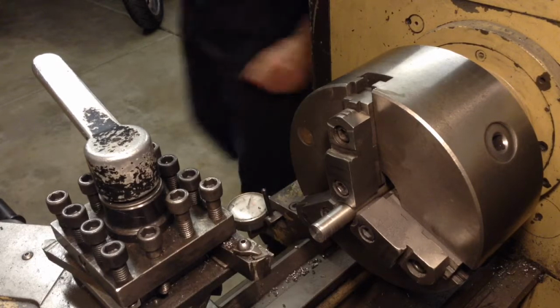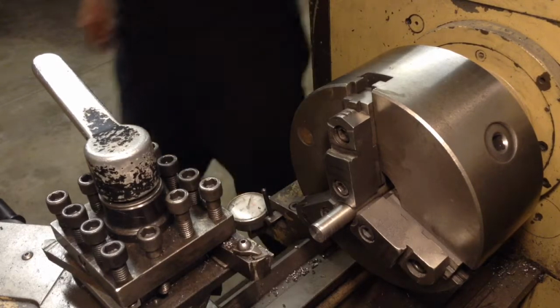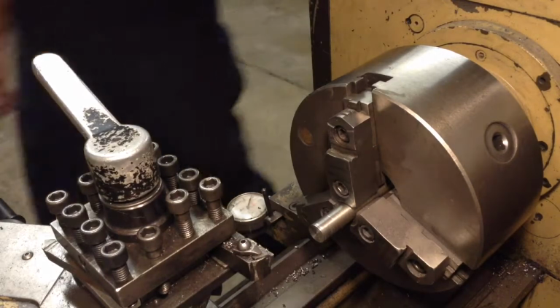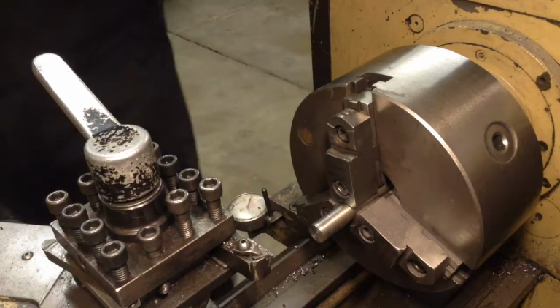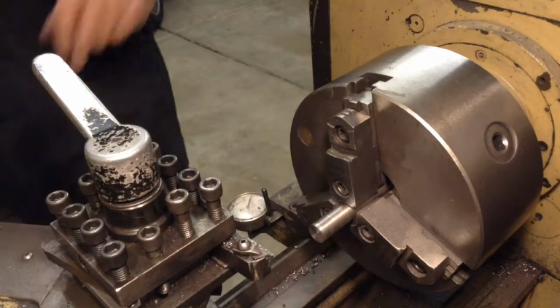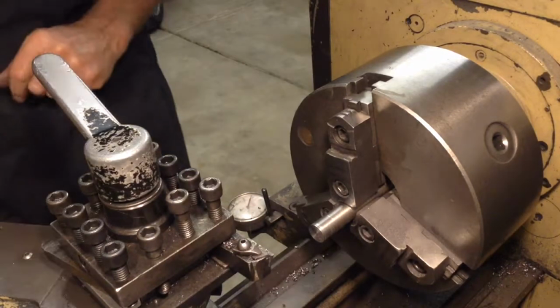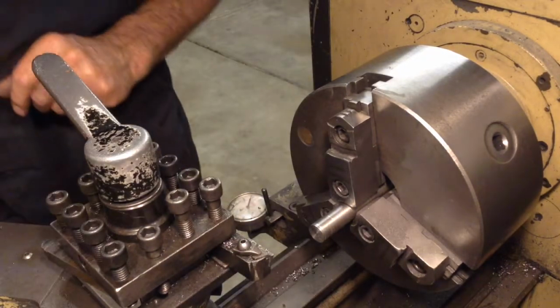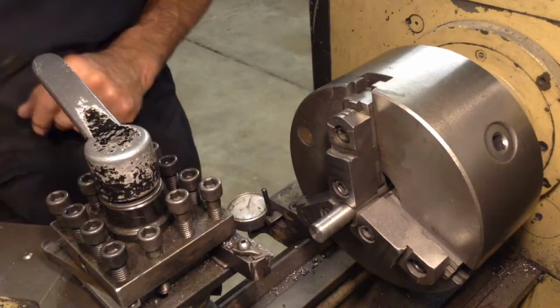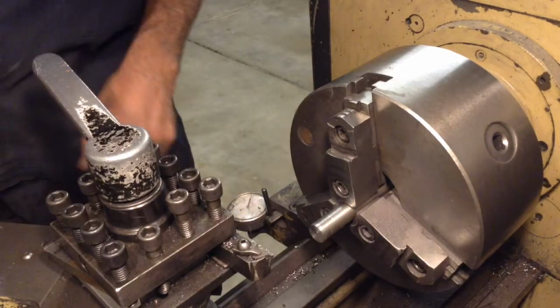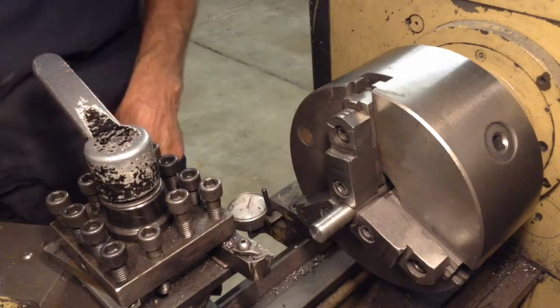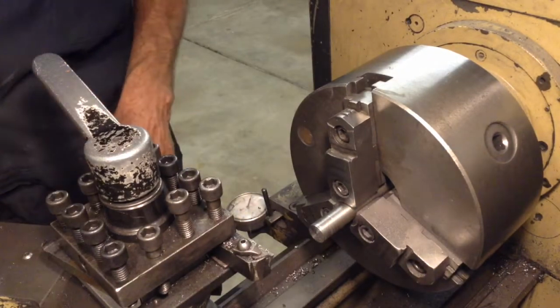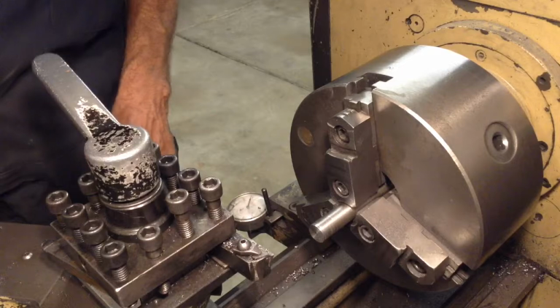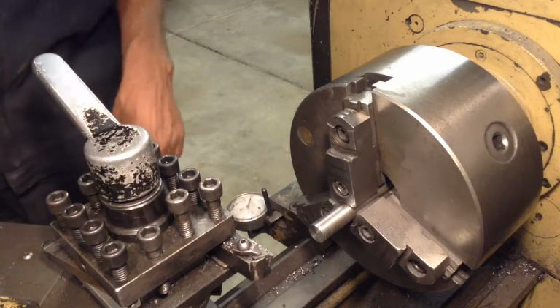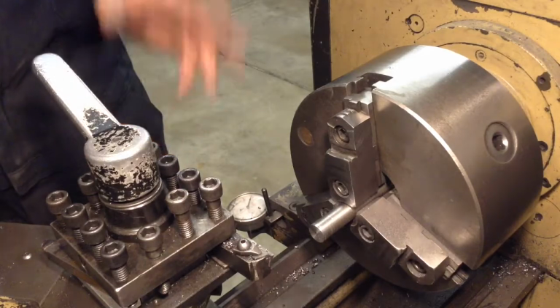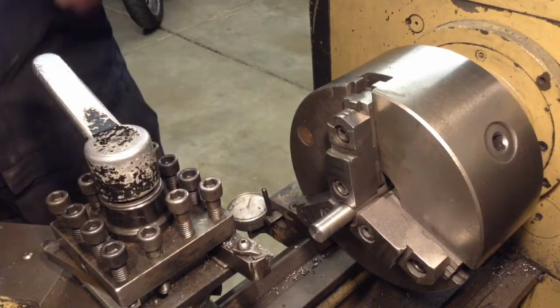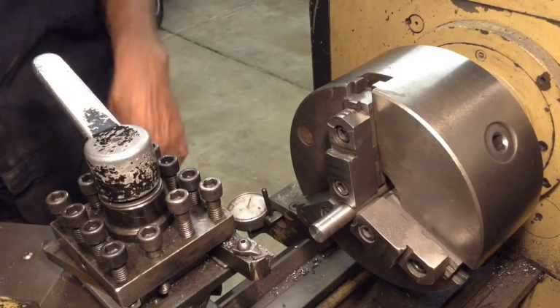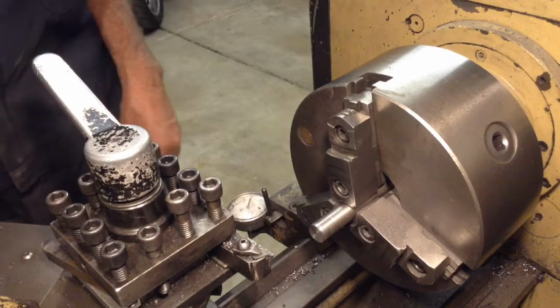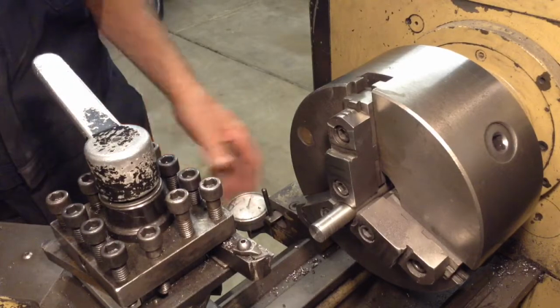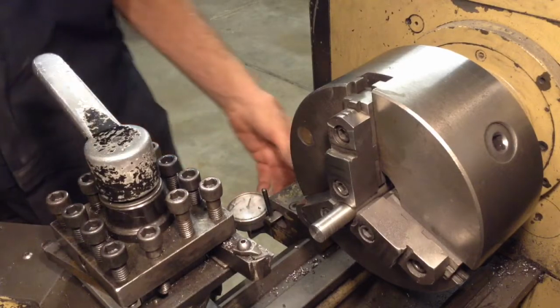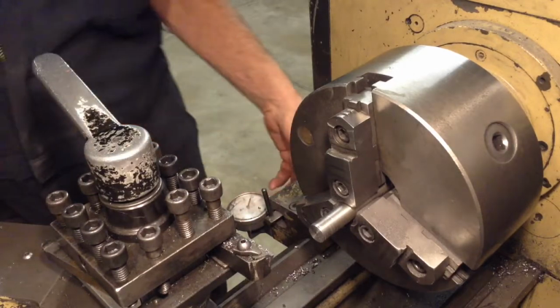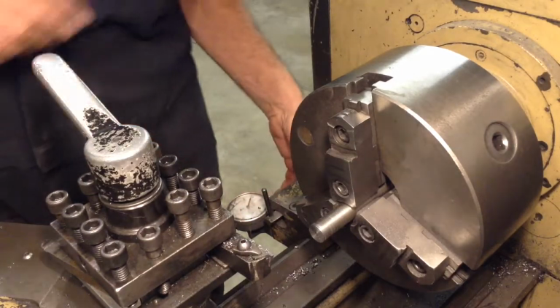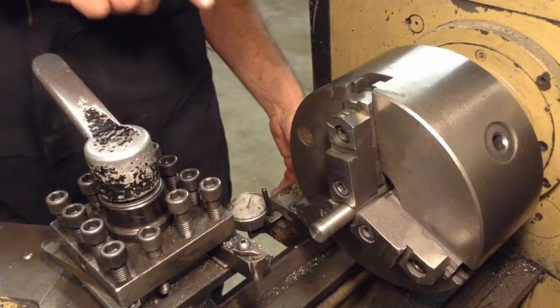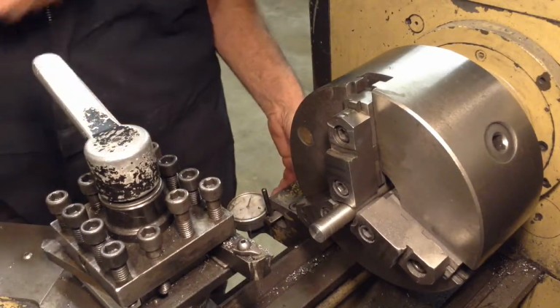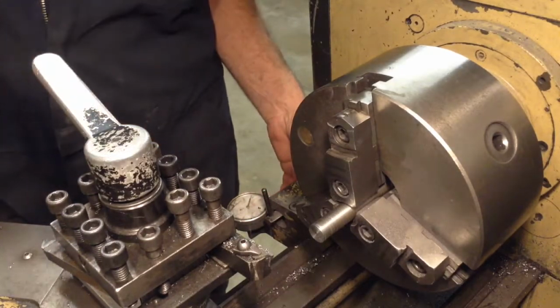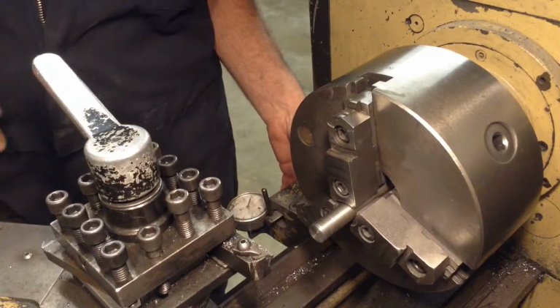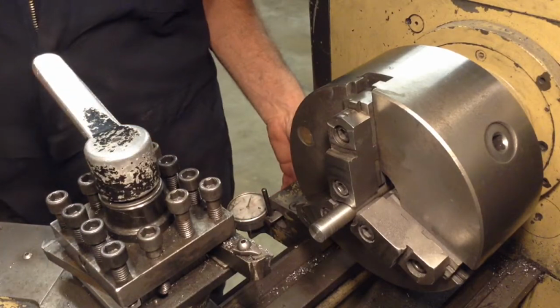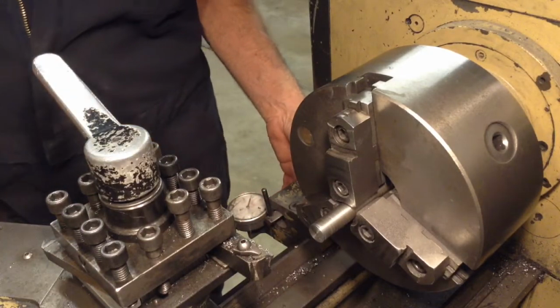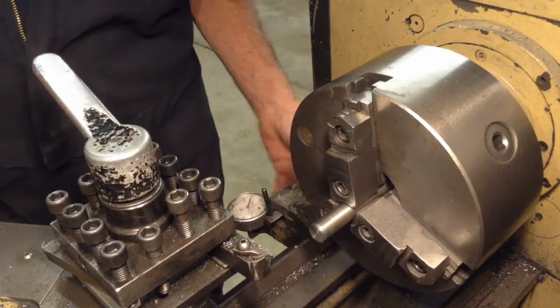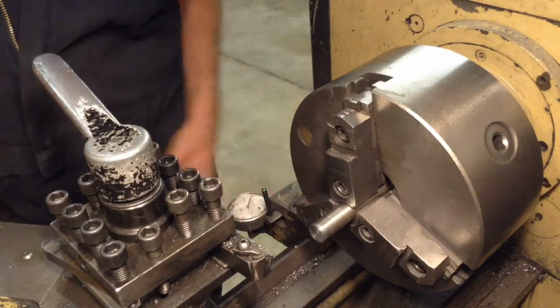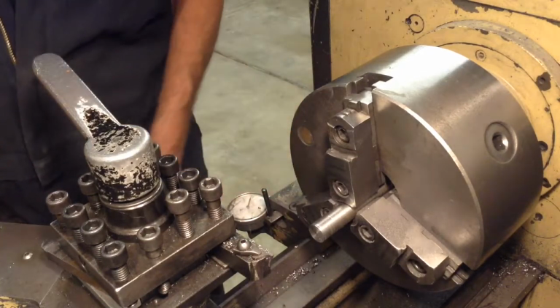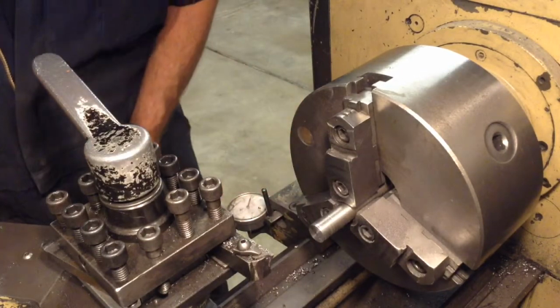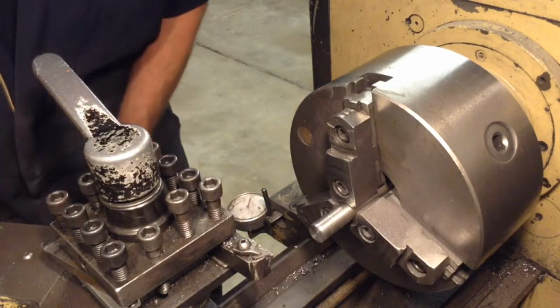Hey YouTube, welcome to my home machine shop. My name is Howard. We're gonna put a step on the handle. I'll show you how I do this.